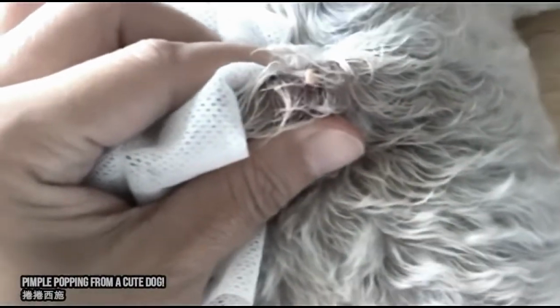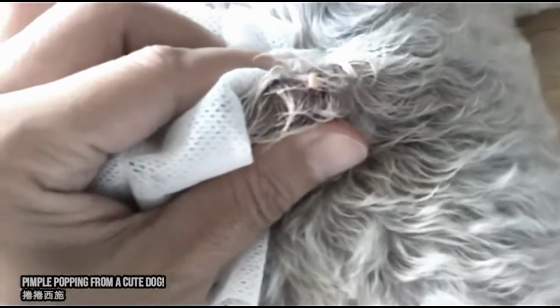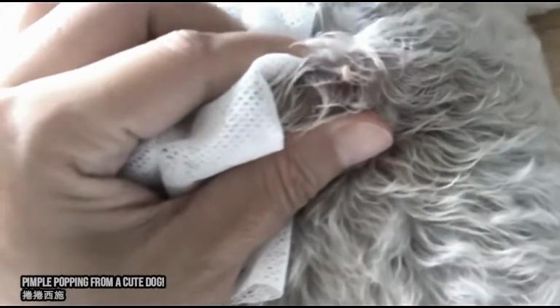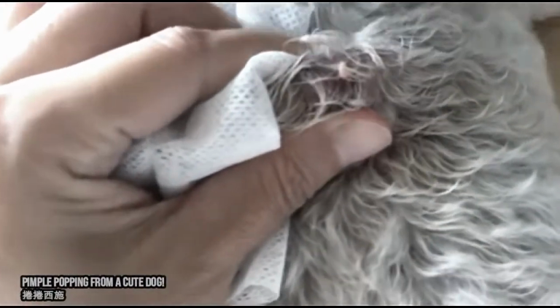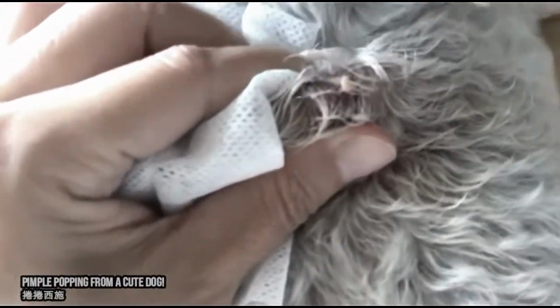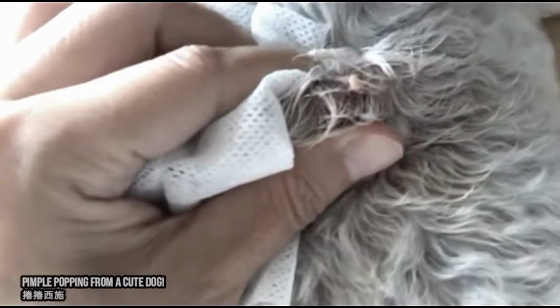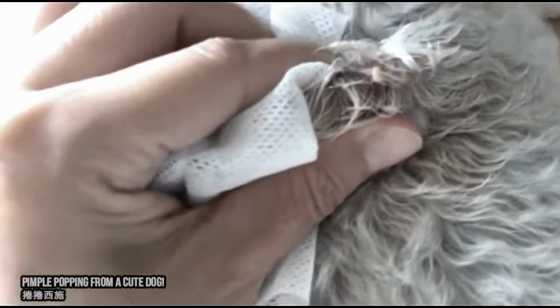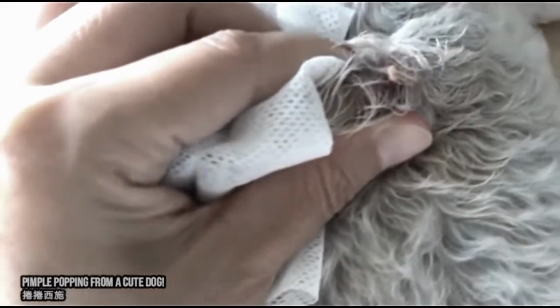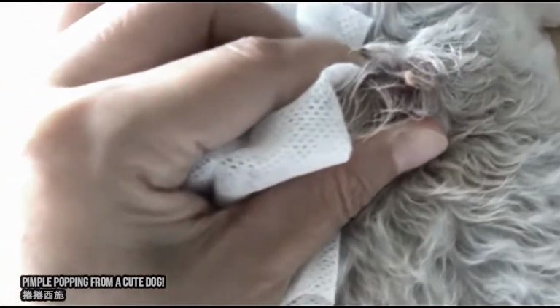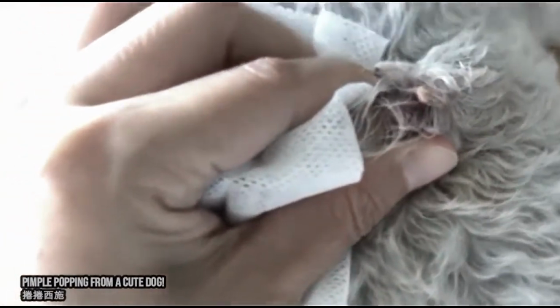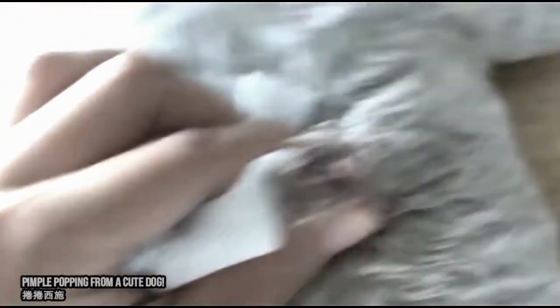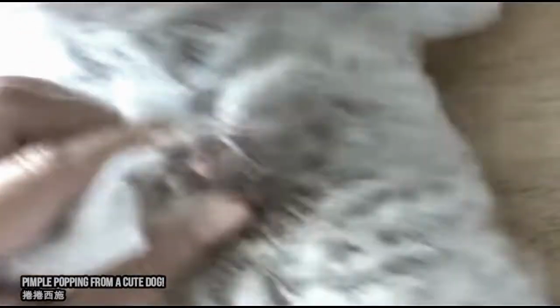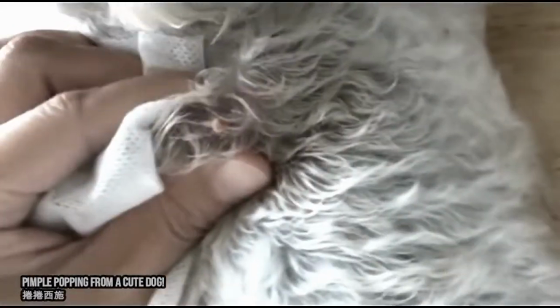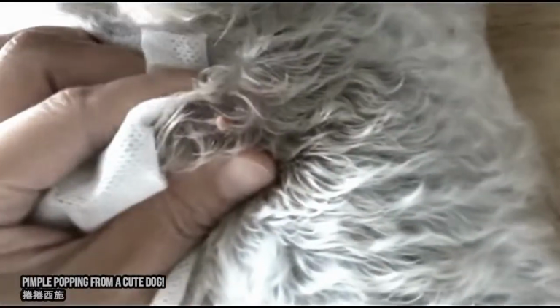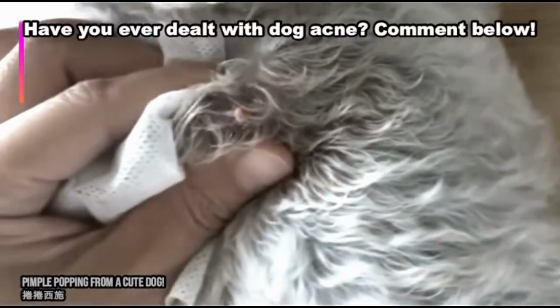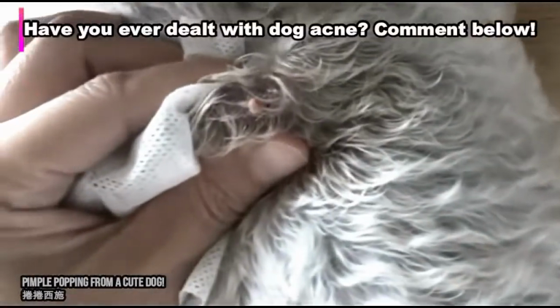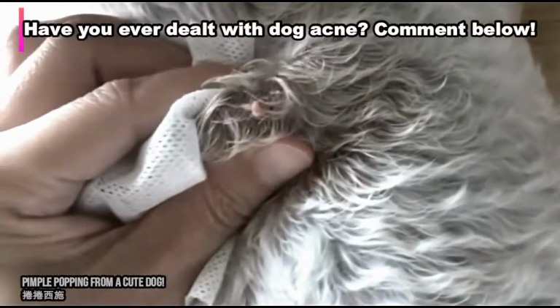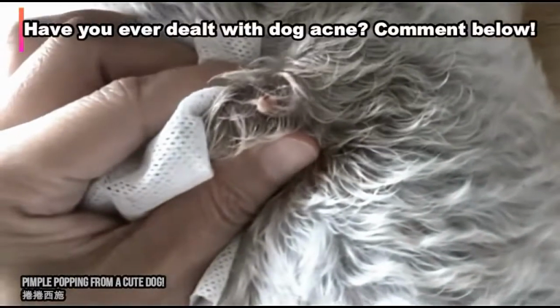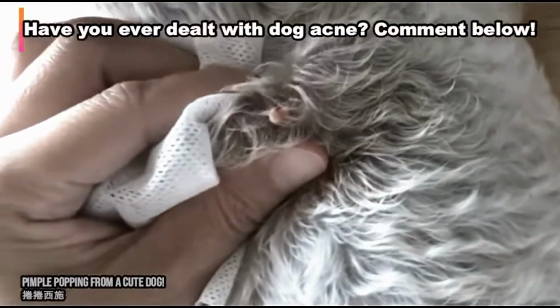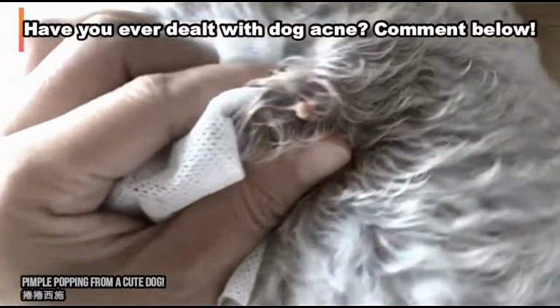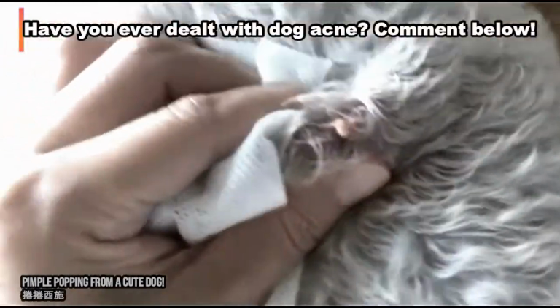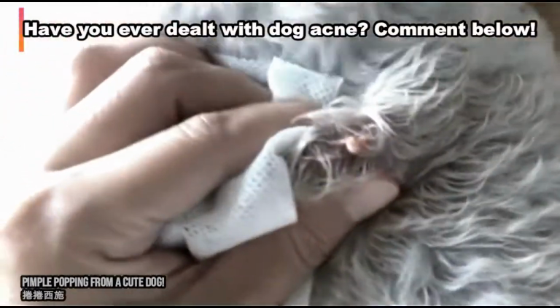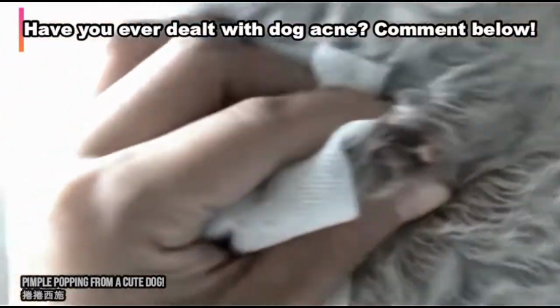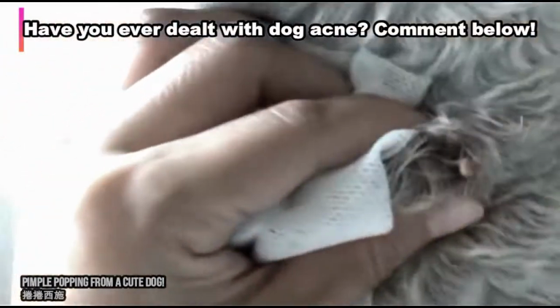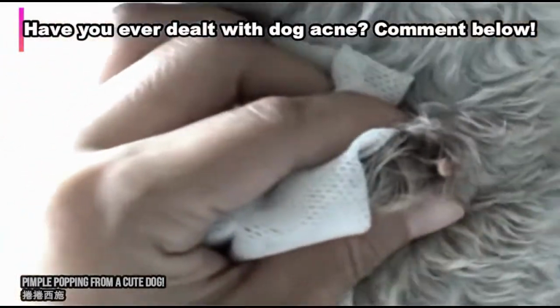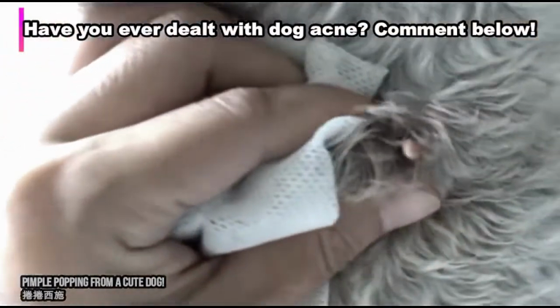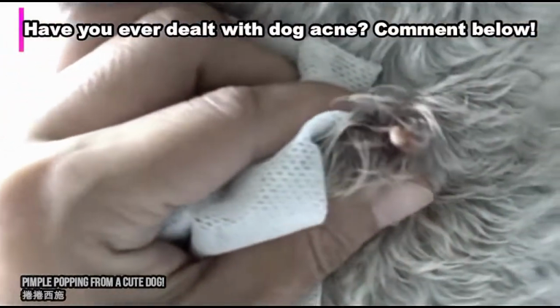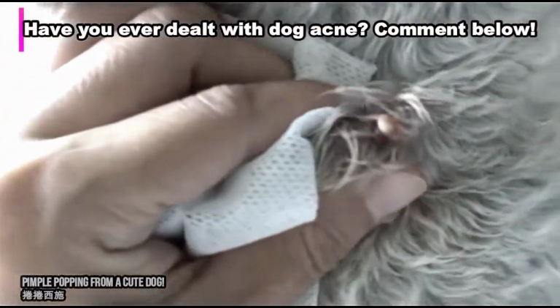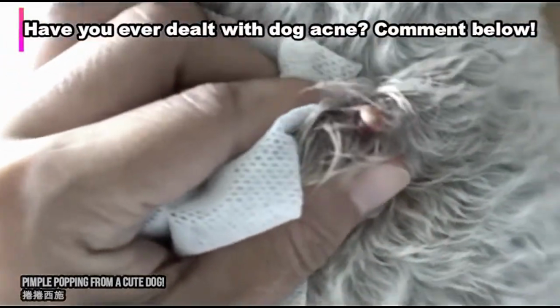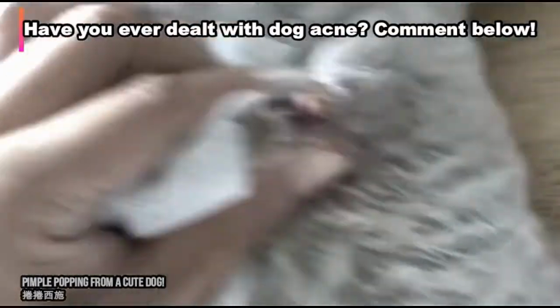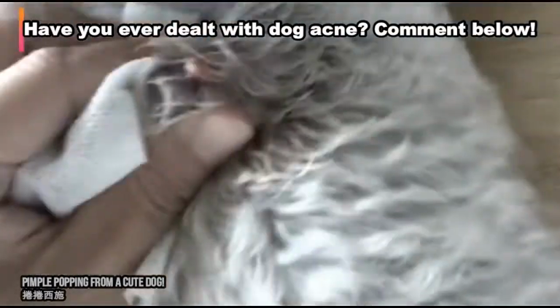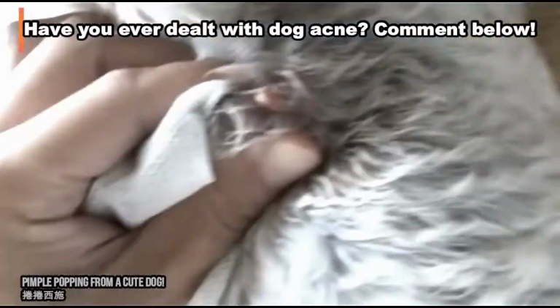Have you ever dealt with dog acne? Share your story and read other stories below. Thanks for watching.